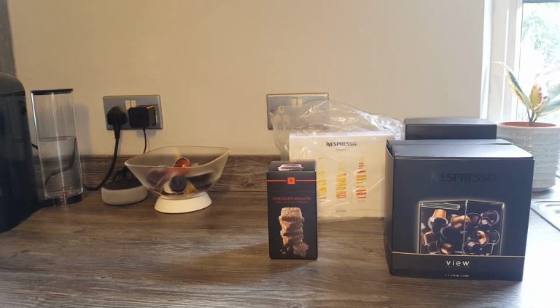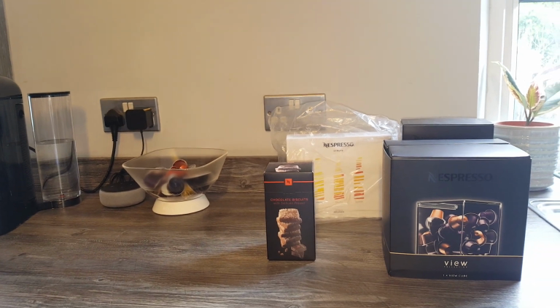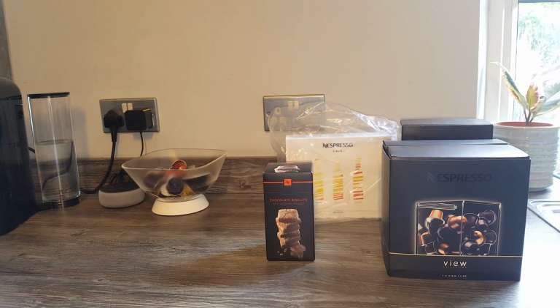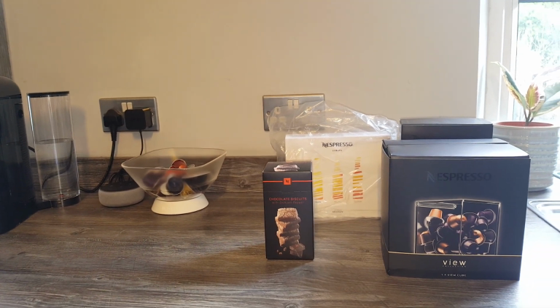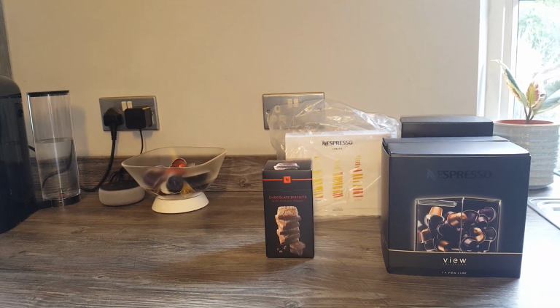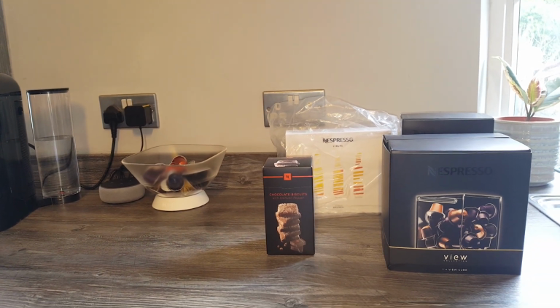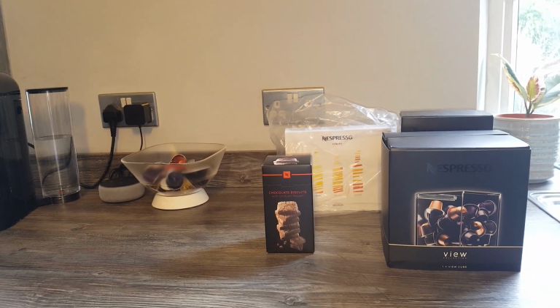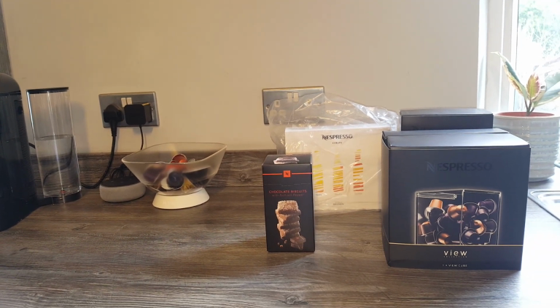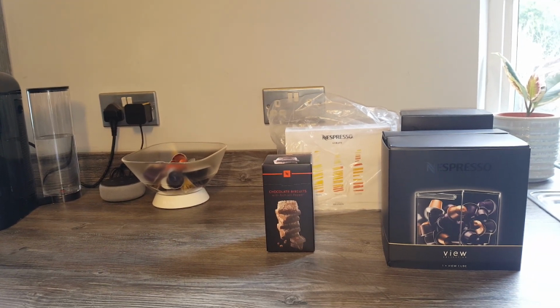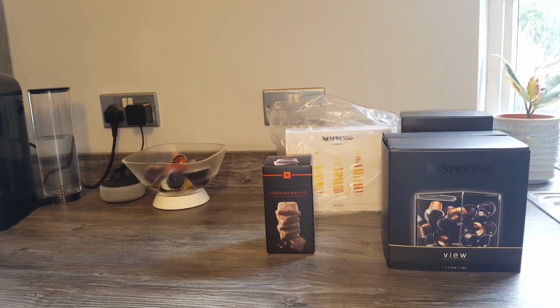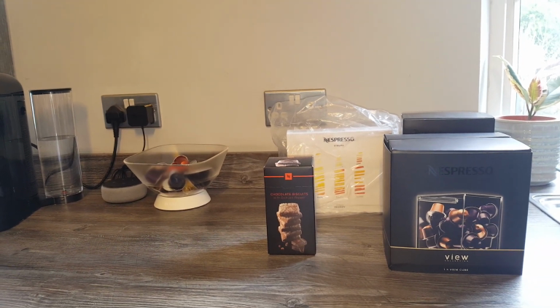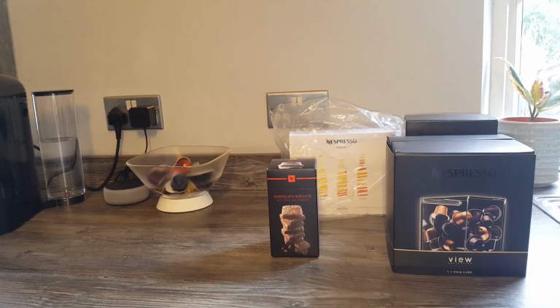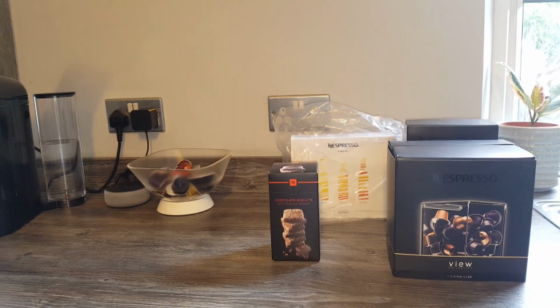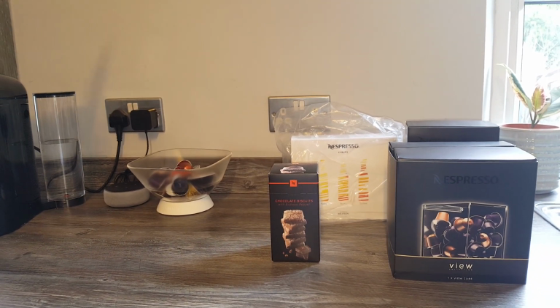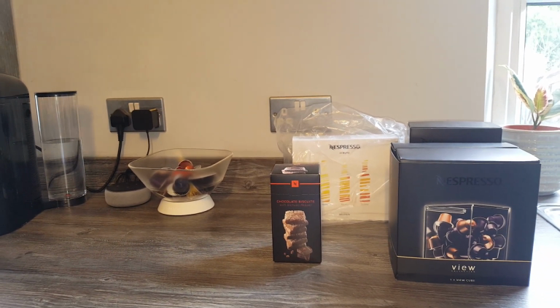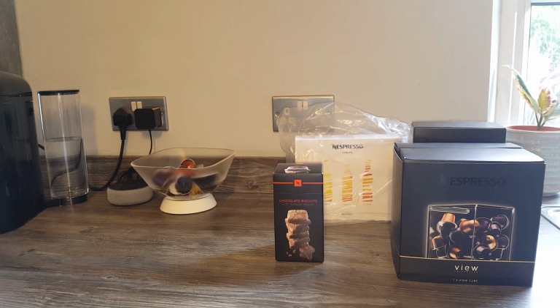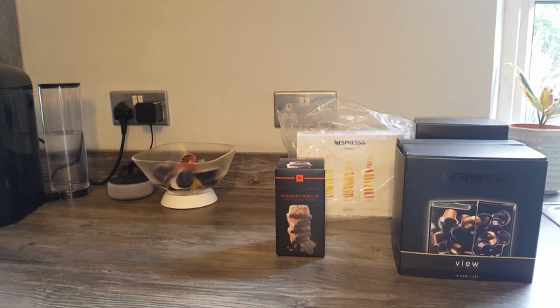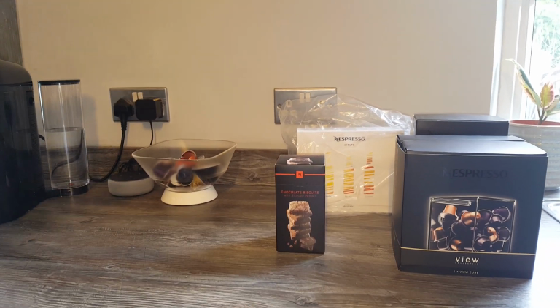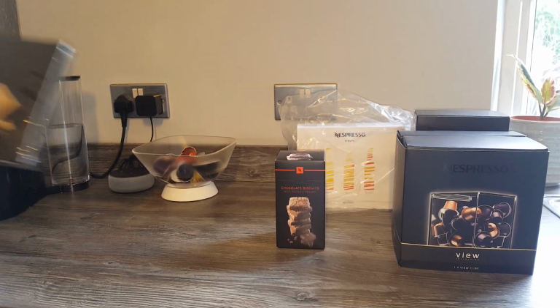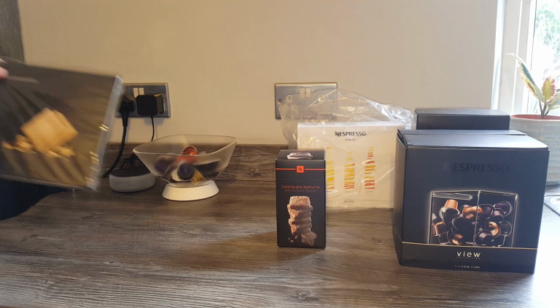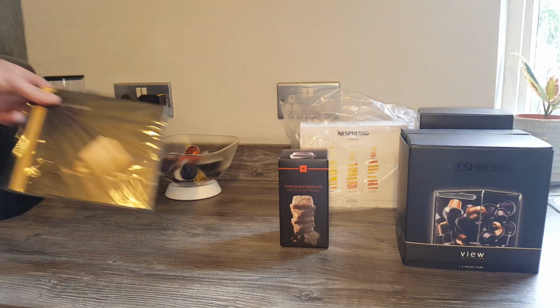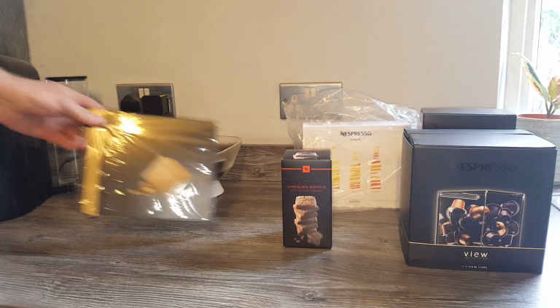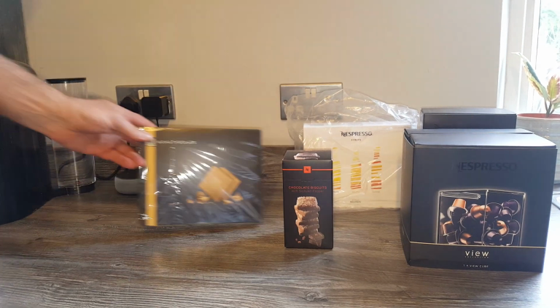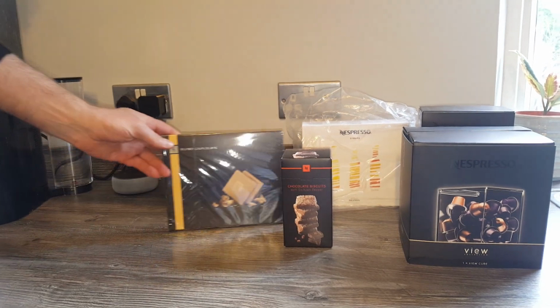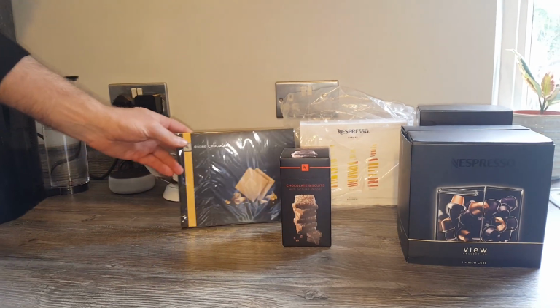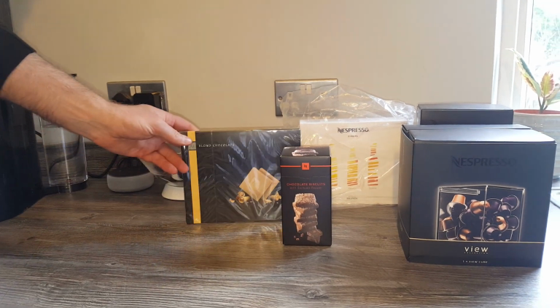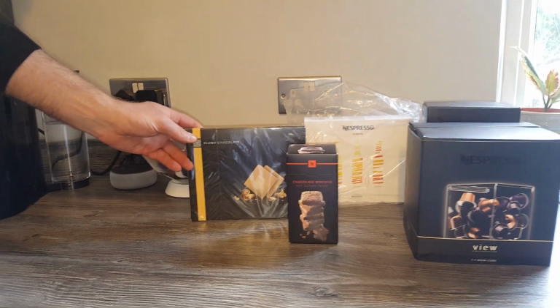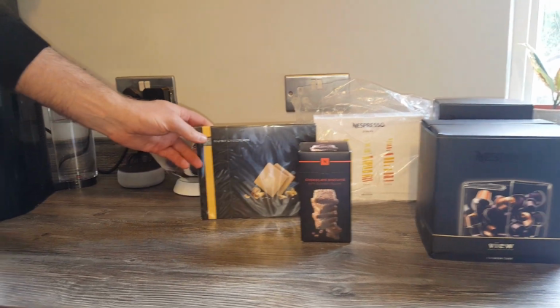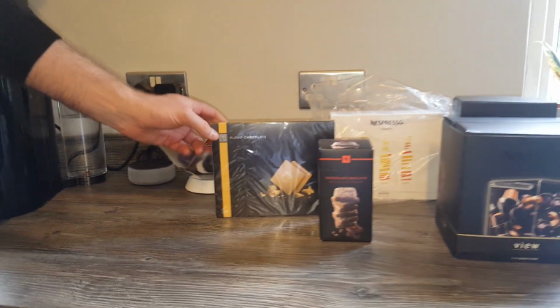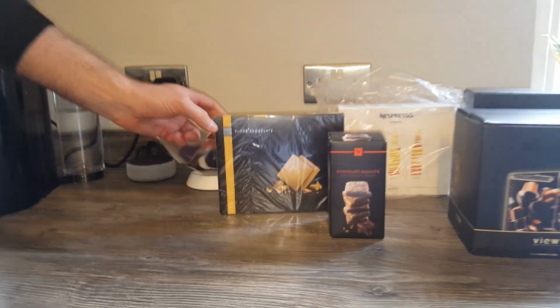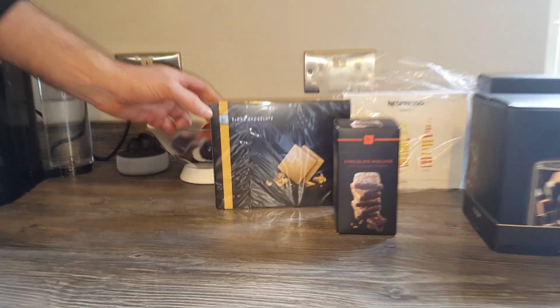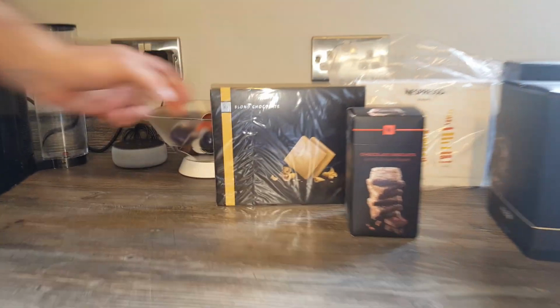Just some recycling bags as well. And the final thing — just some chocolates, some blonde chocolates.